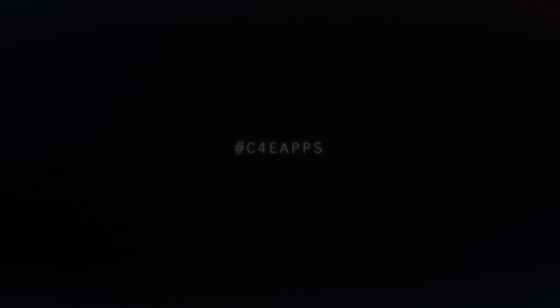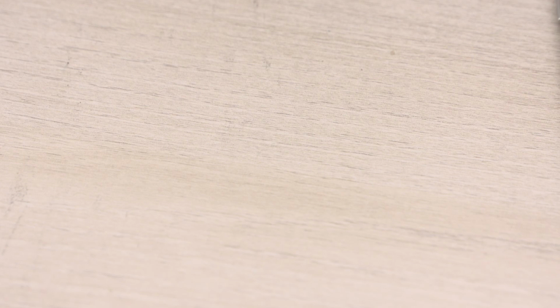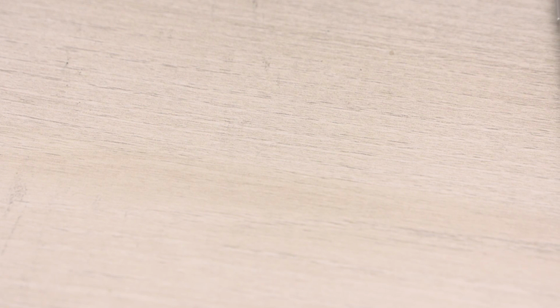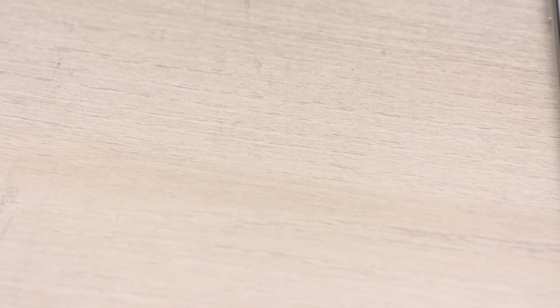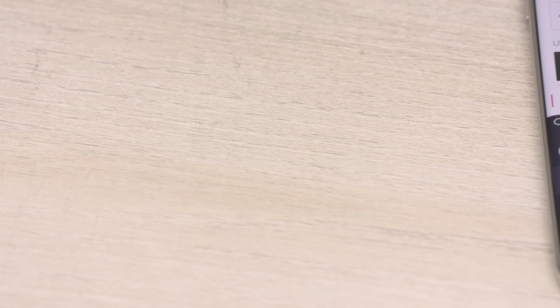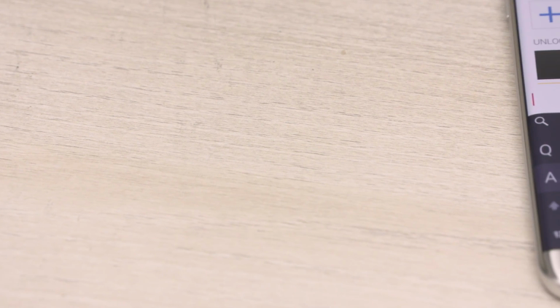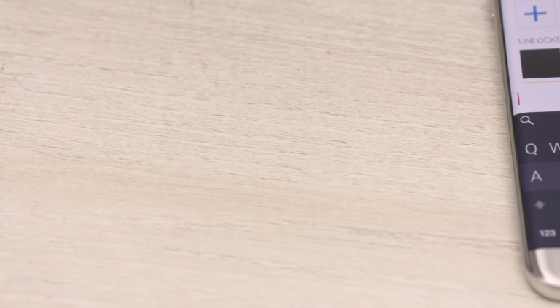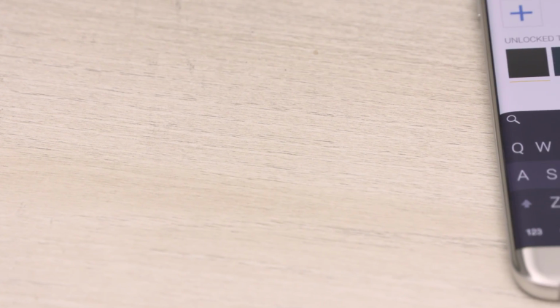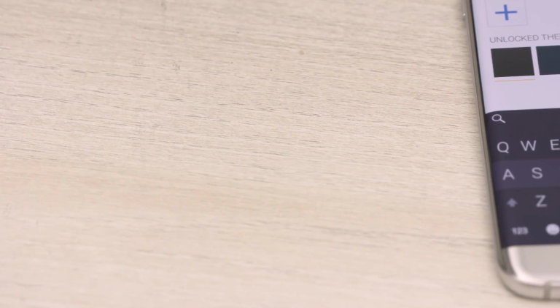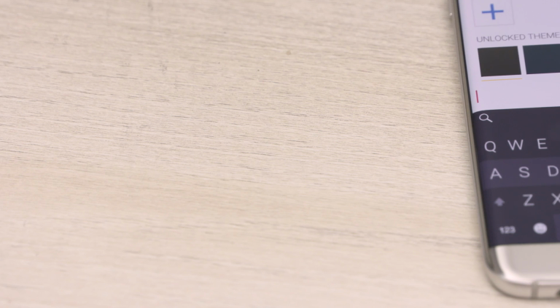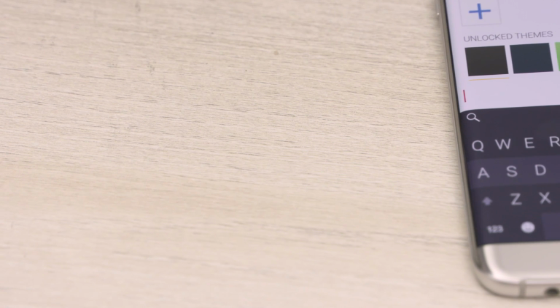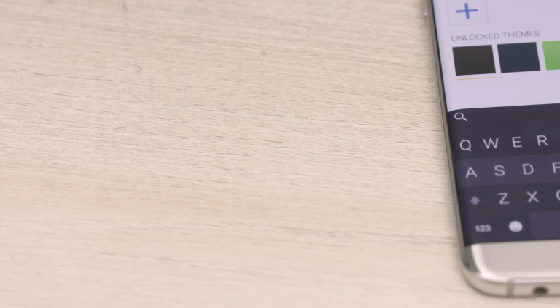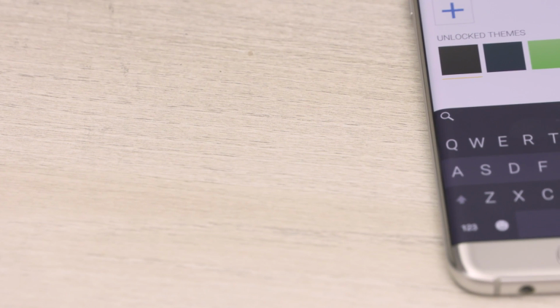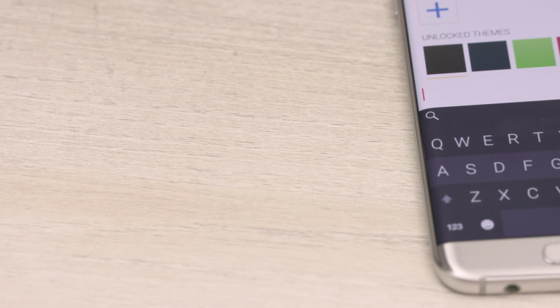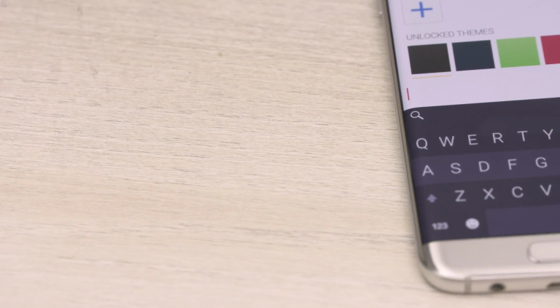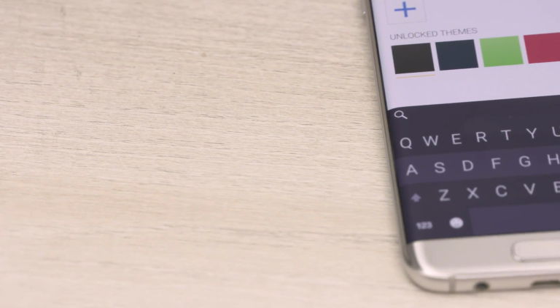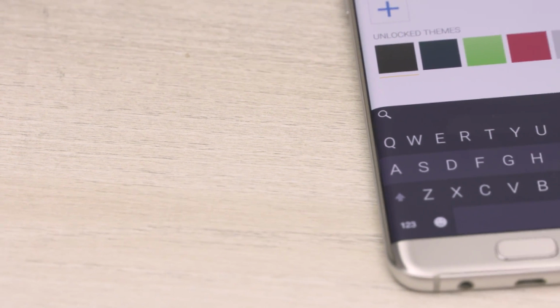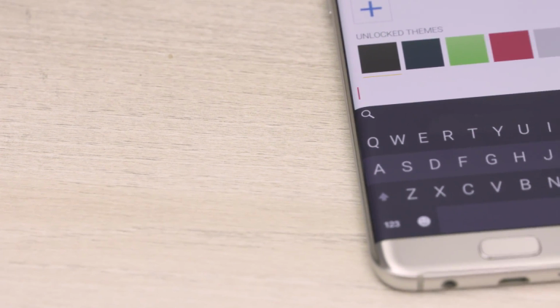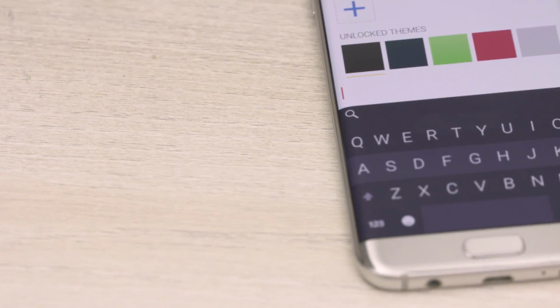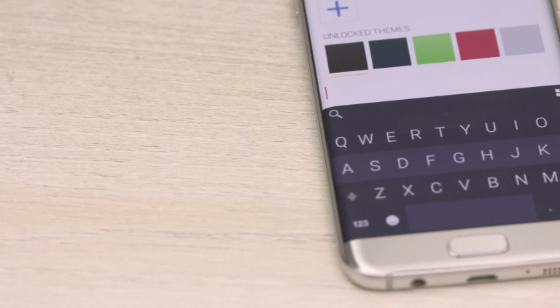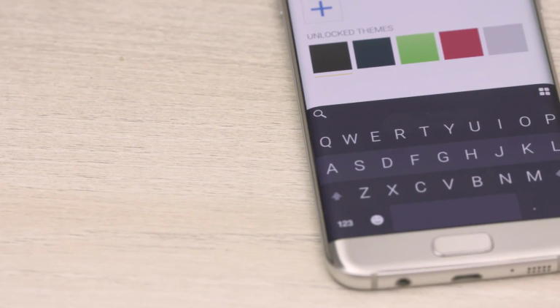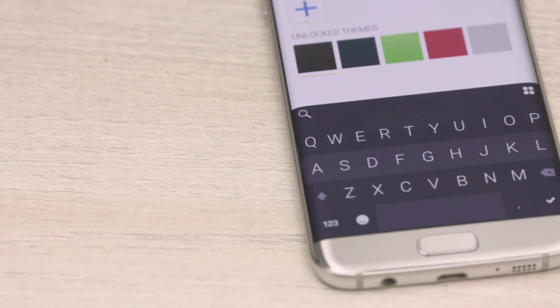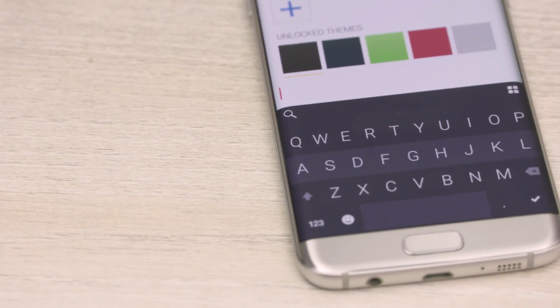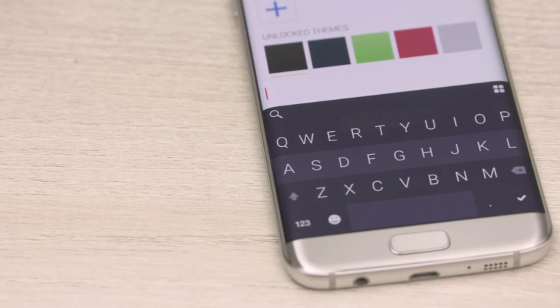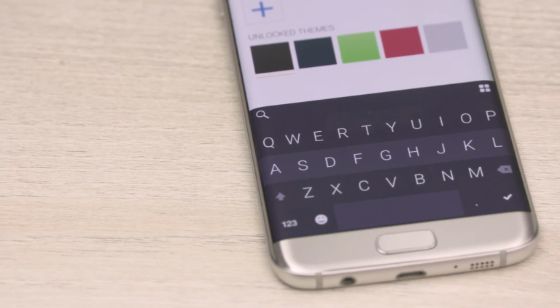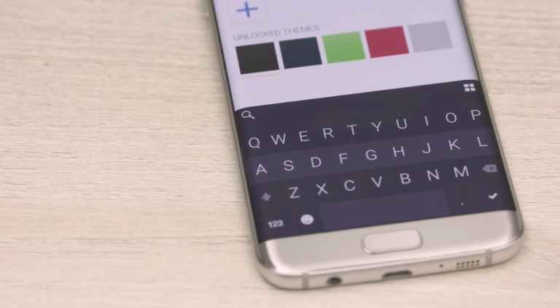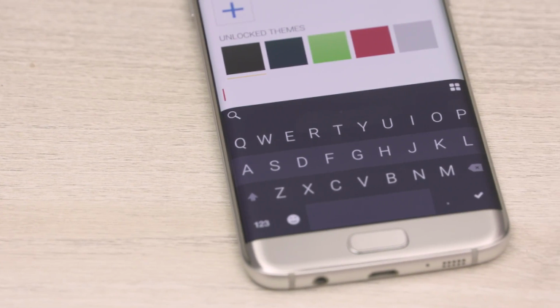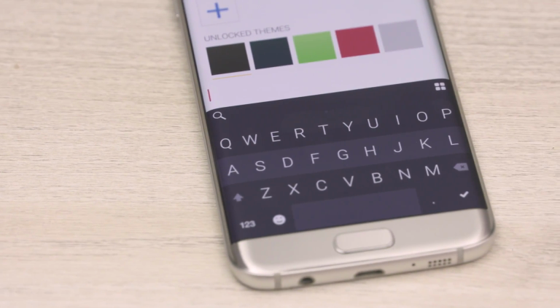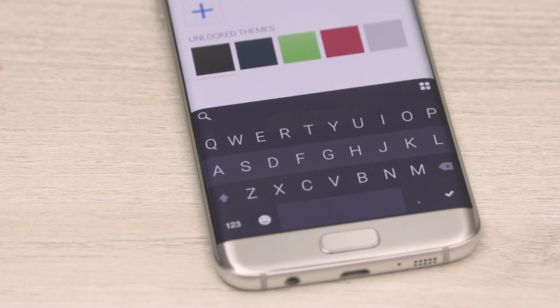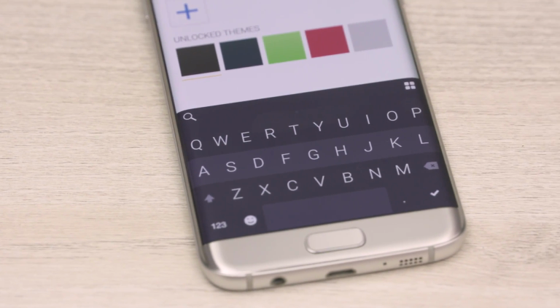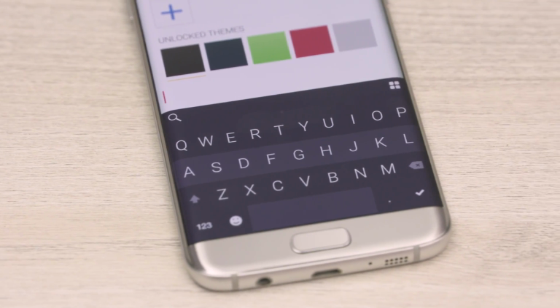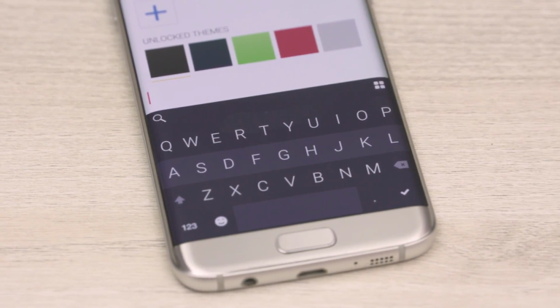Hey, this is Sundar from C4E Tech and welcome to another episode of C4E Apps. Today, let's take a look at 5 Android keyboards I feel are worth your time.